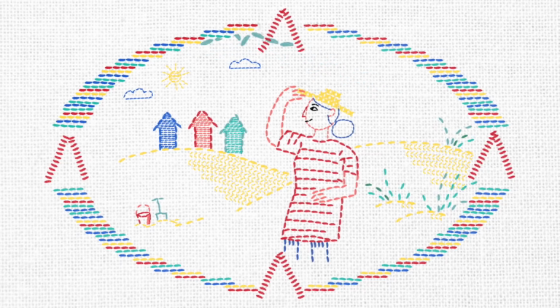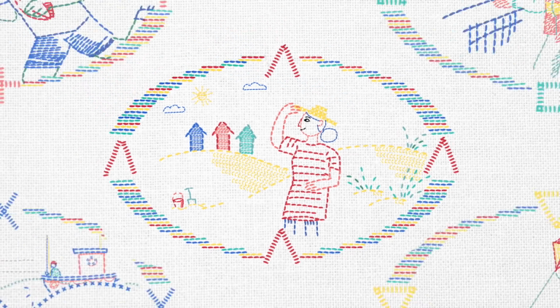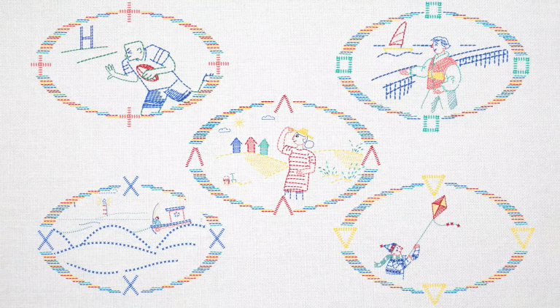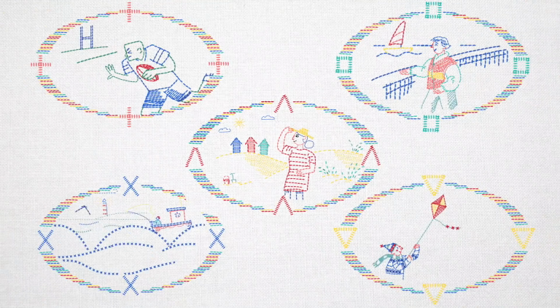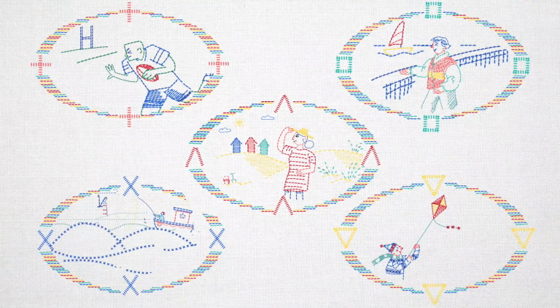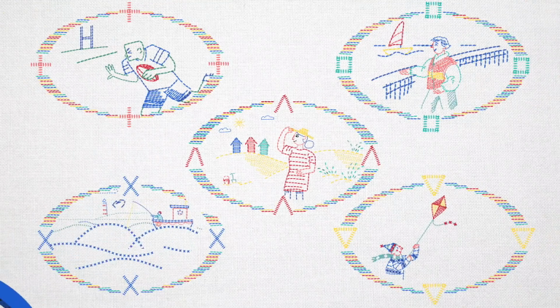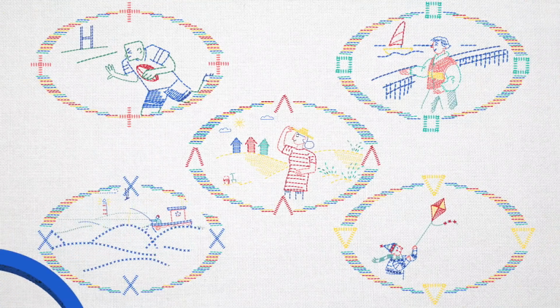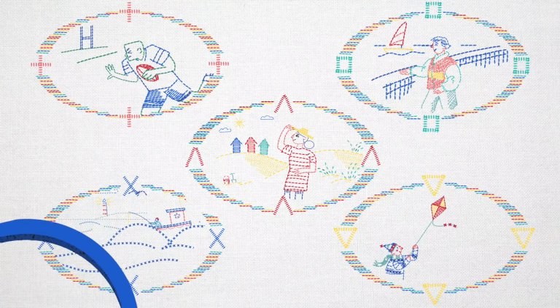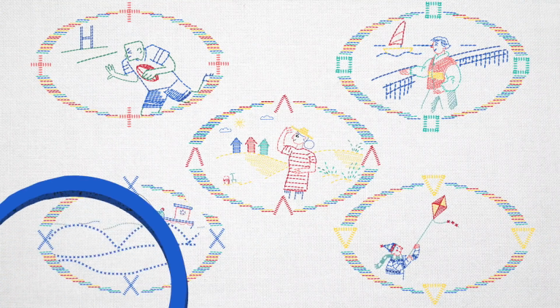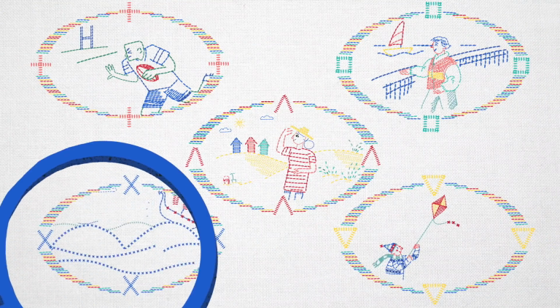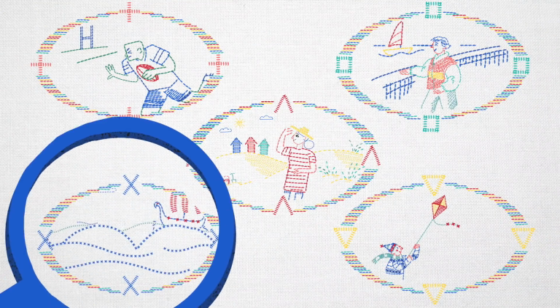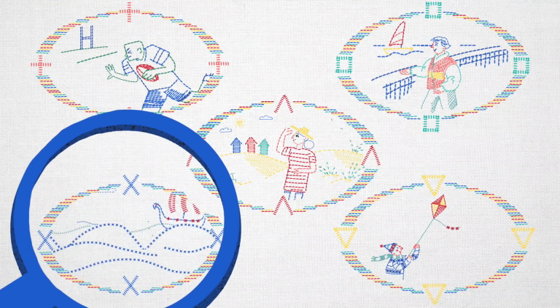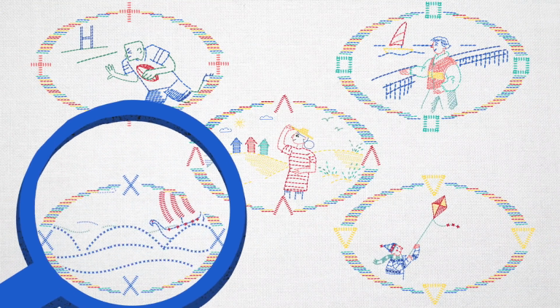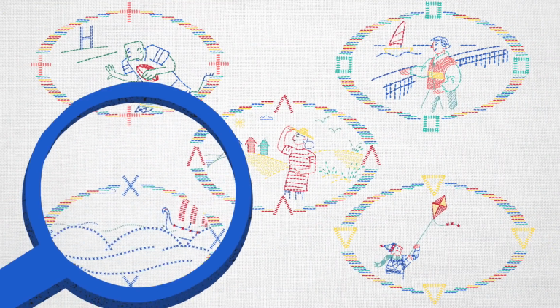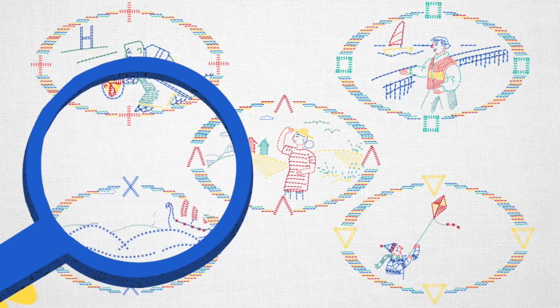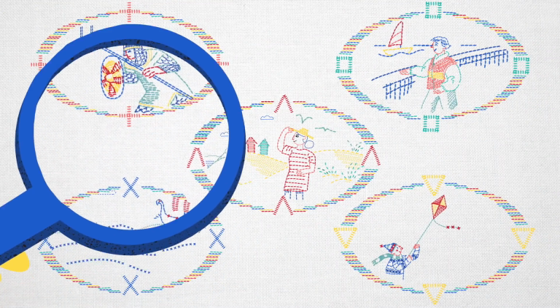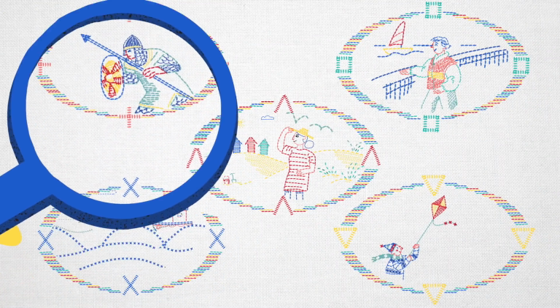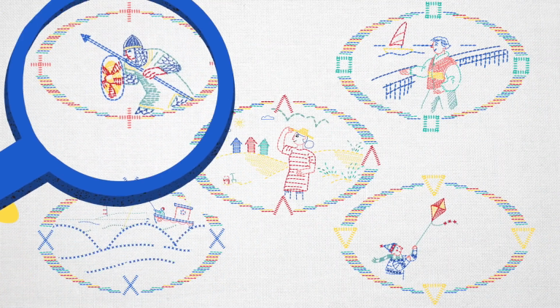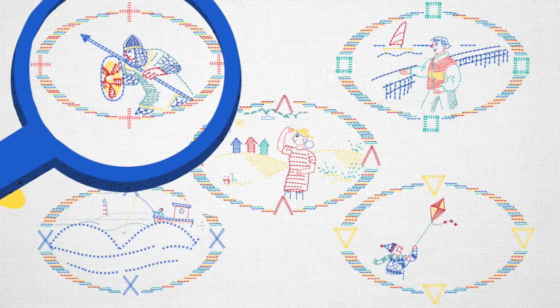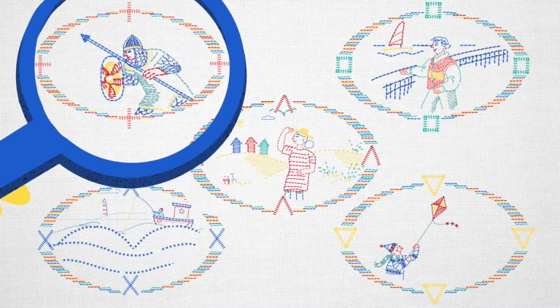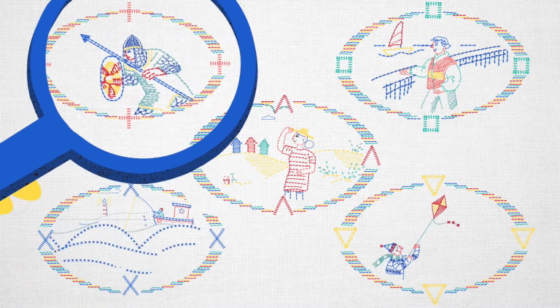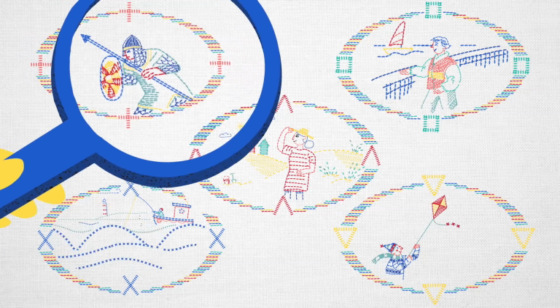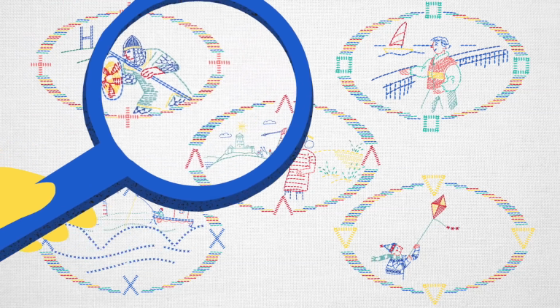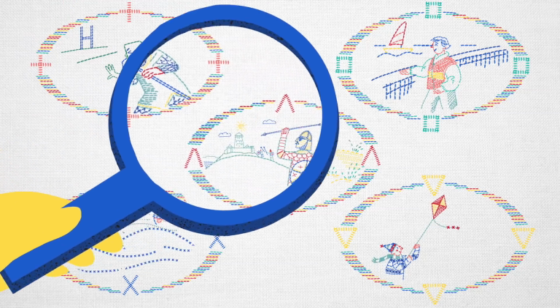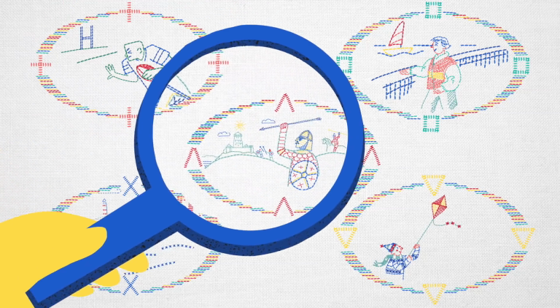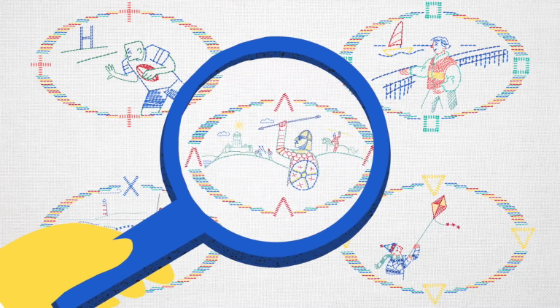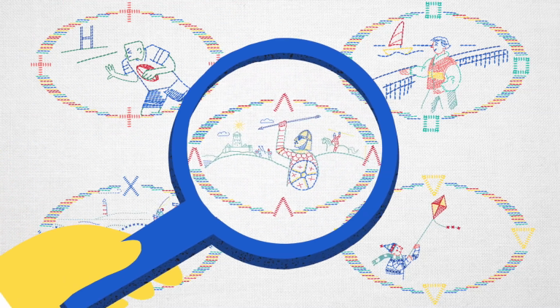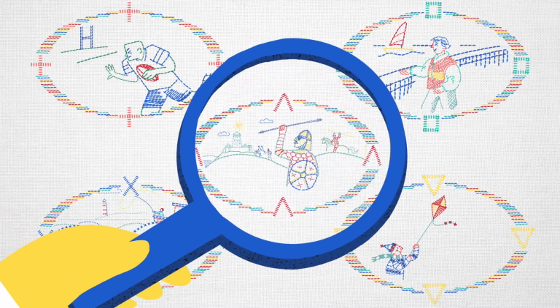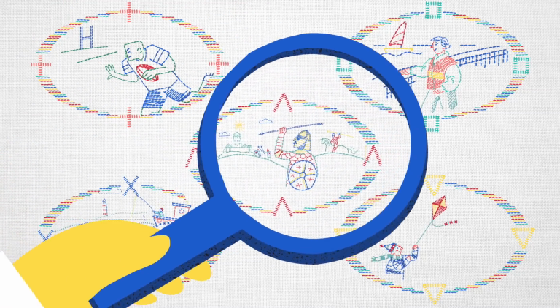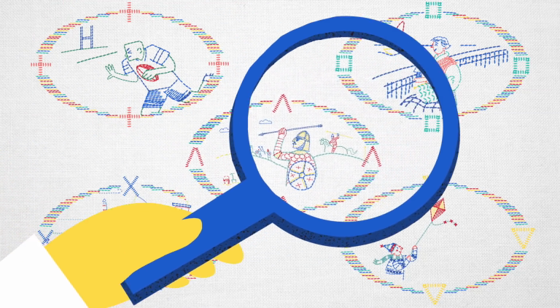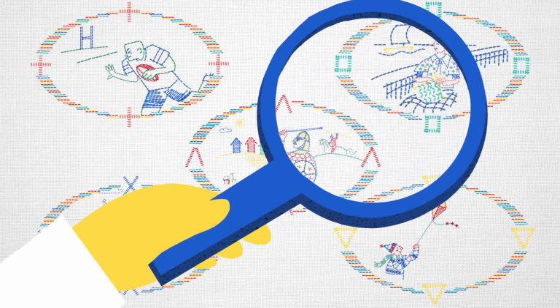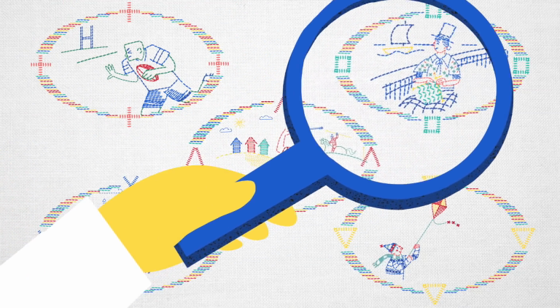Proving that, if we look closely enough, we can find evidence of our ancestors' adventures written into our DNA.